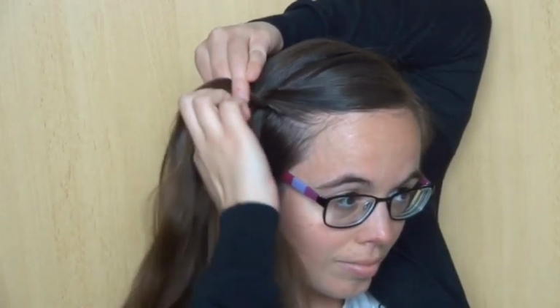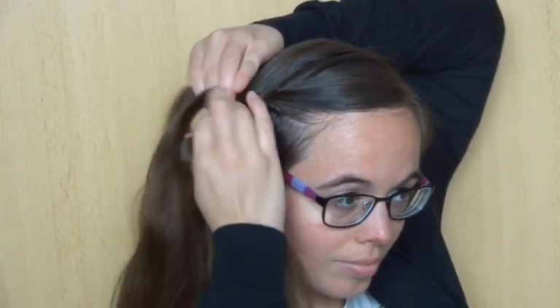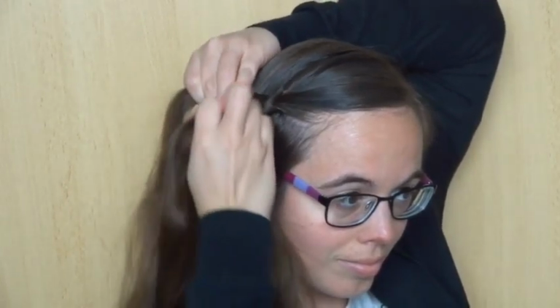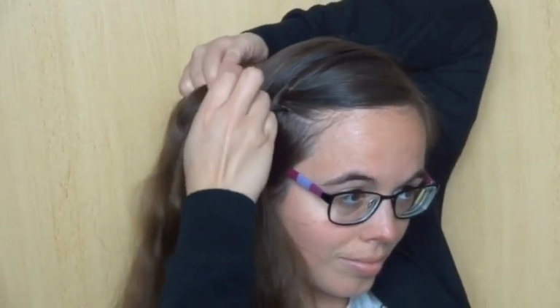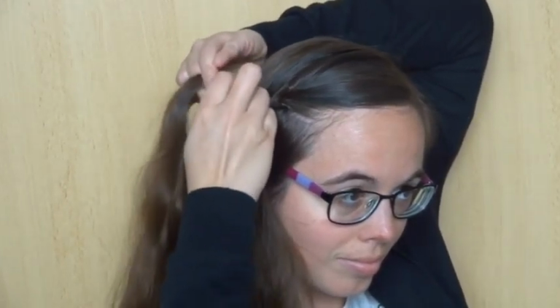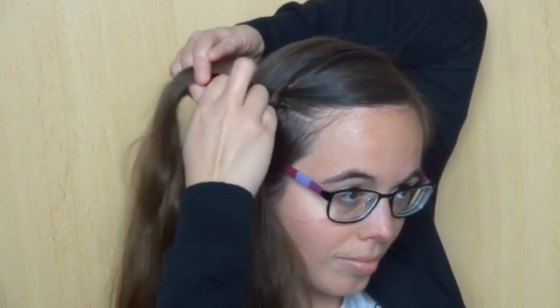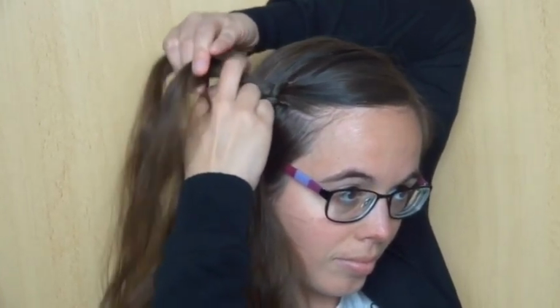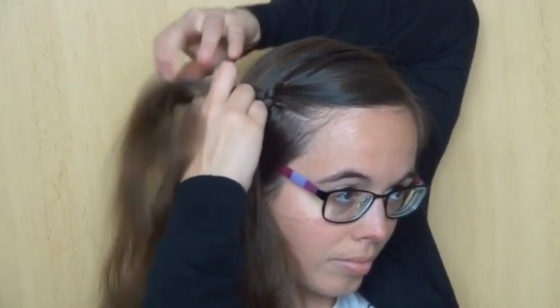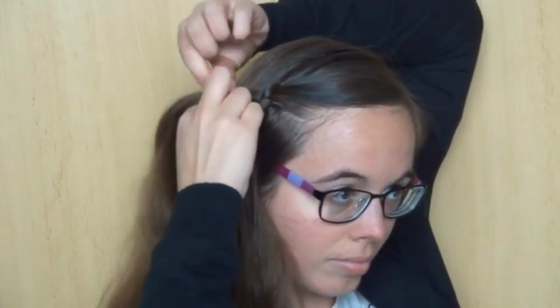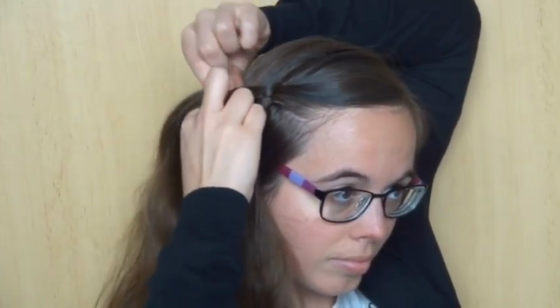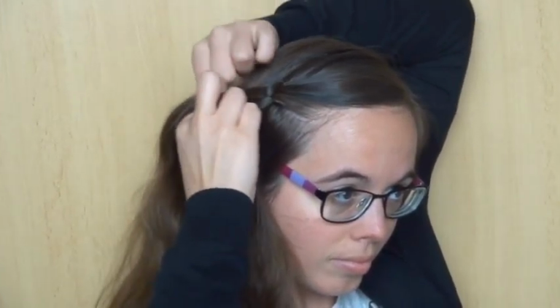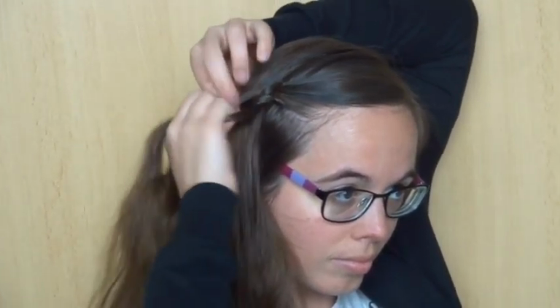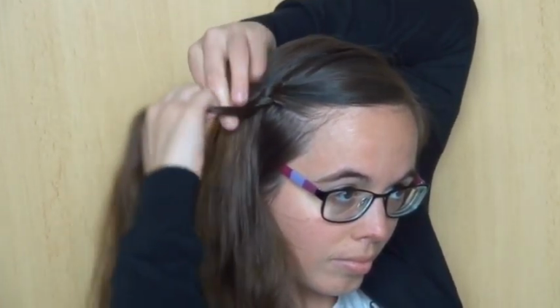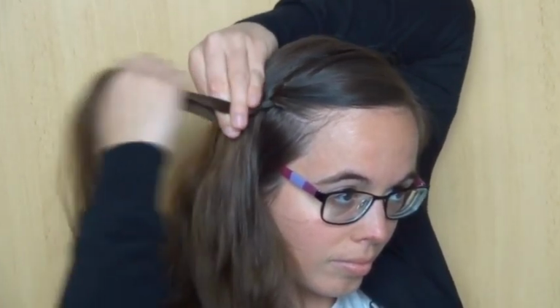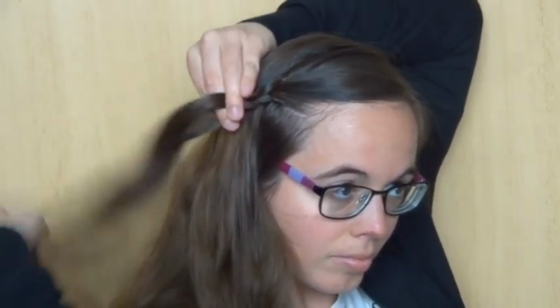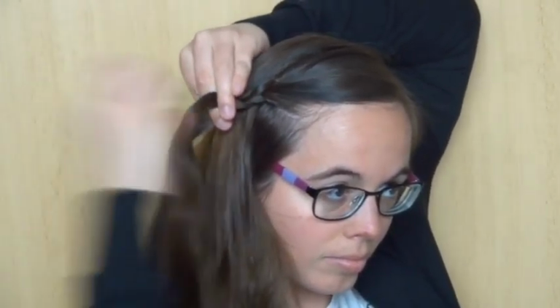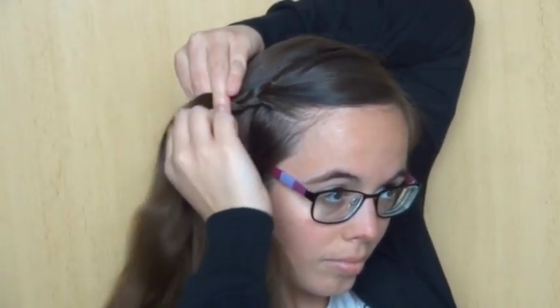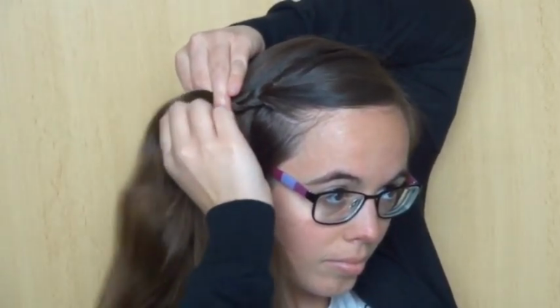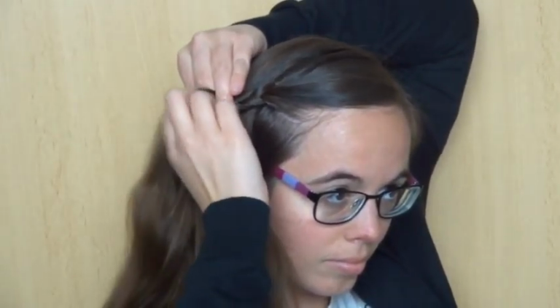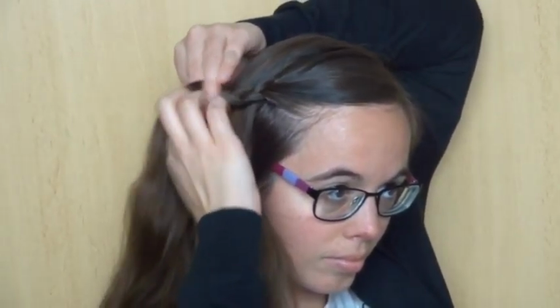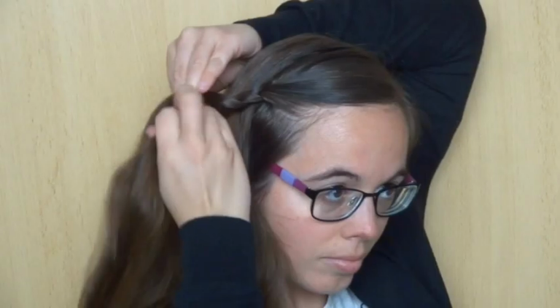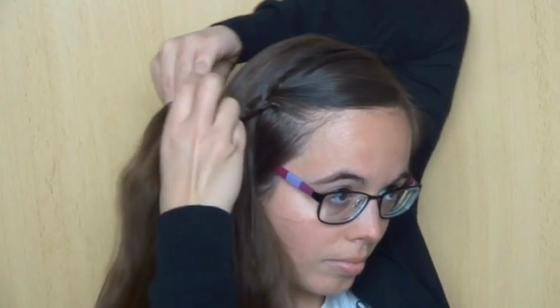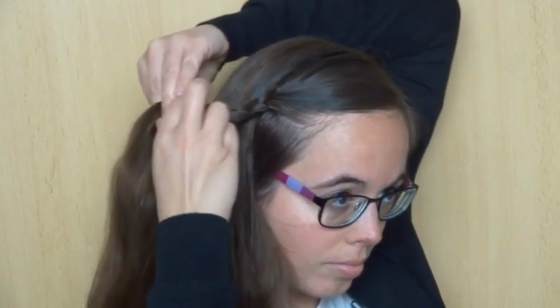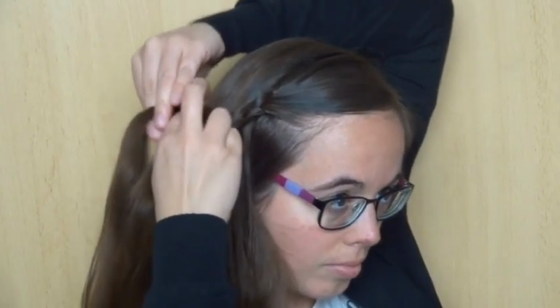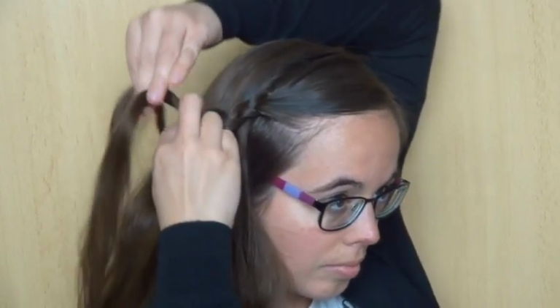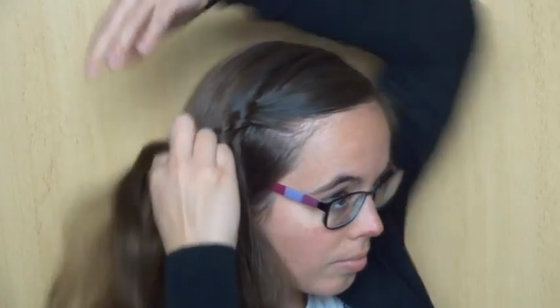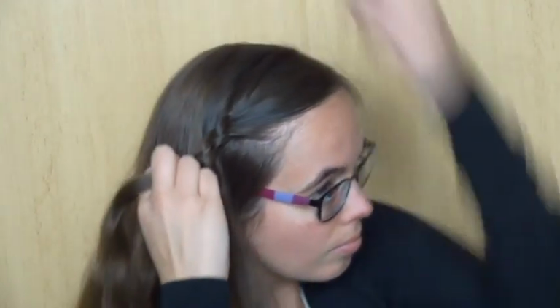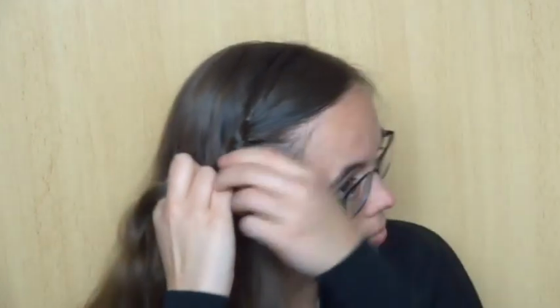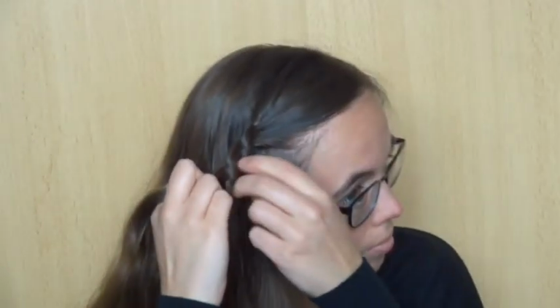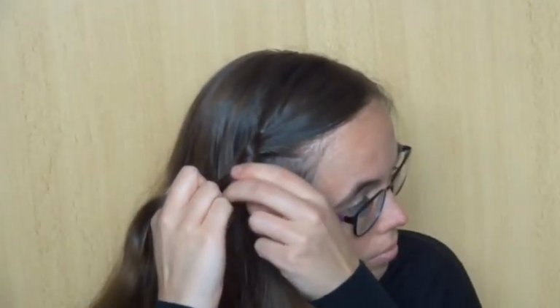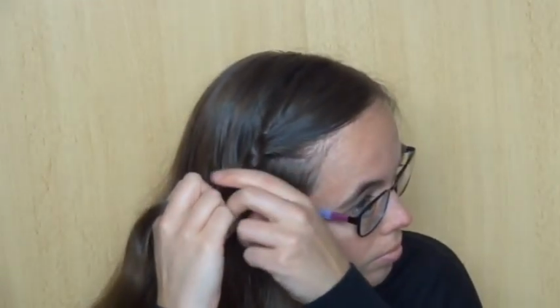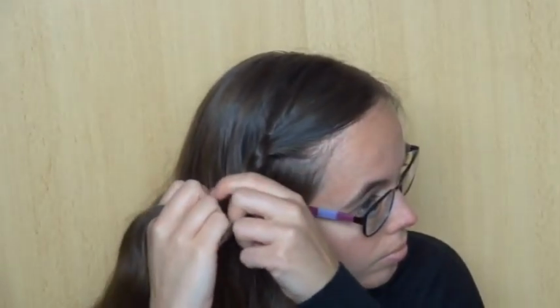Try to keep the beginning of the braid tight and then braid it more loosely. This again makes the sliding up easier.